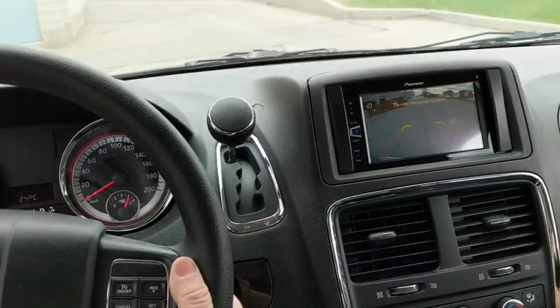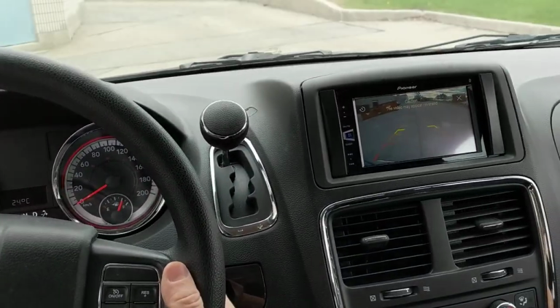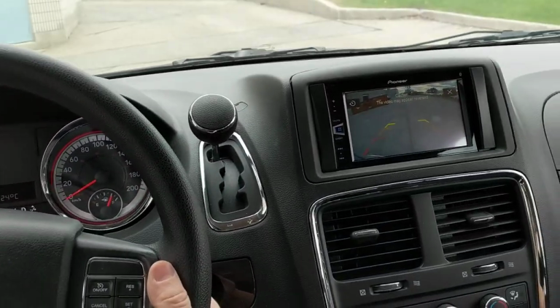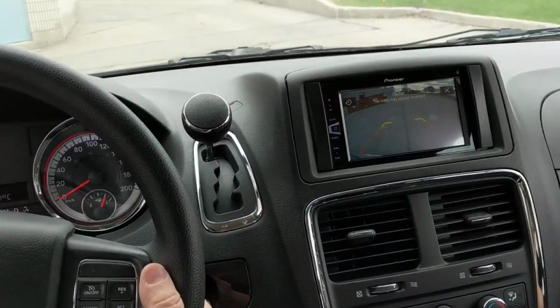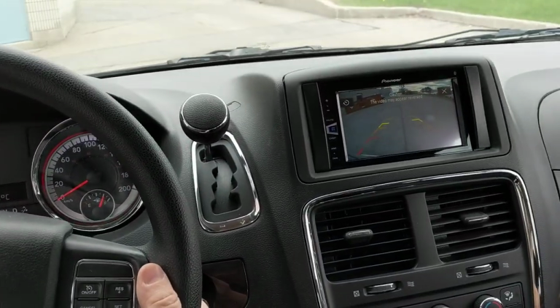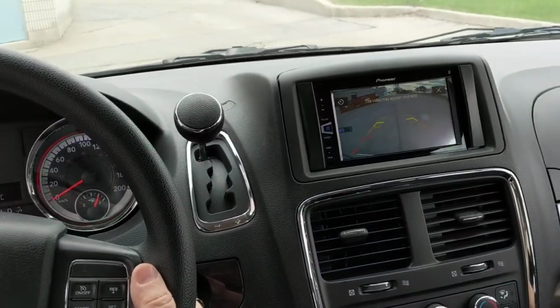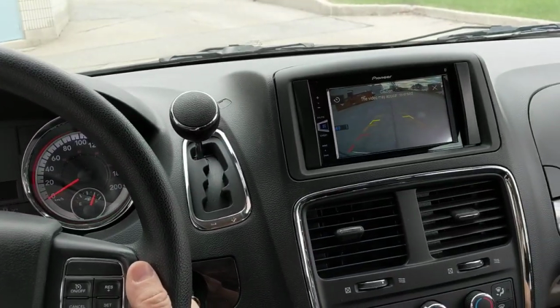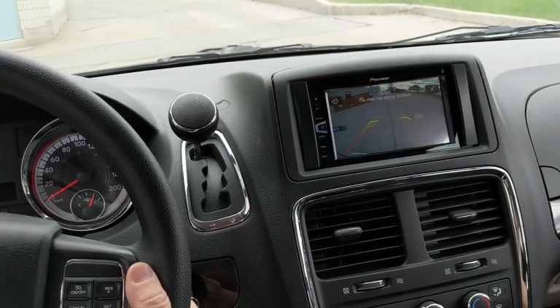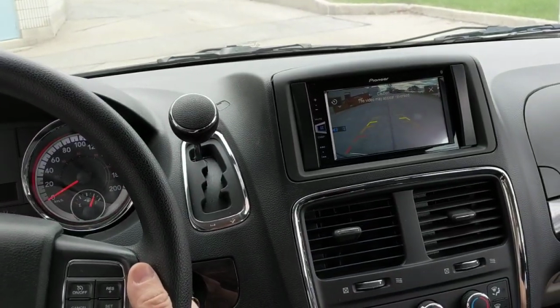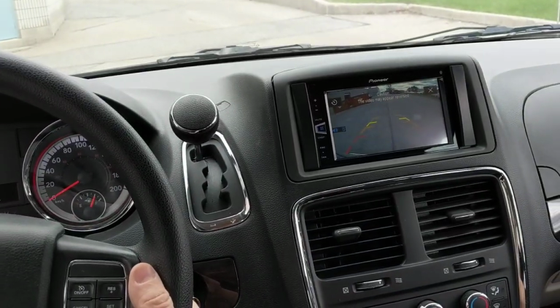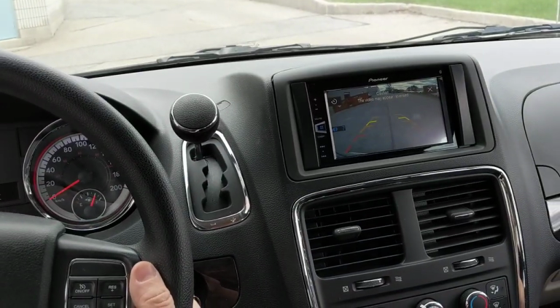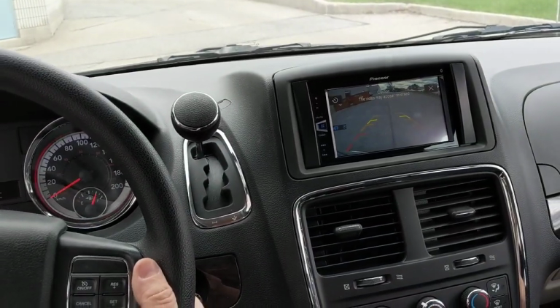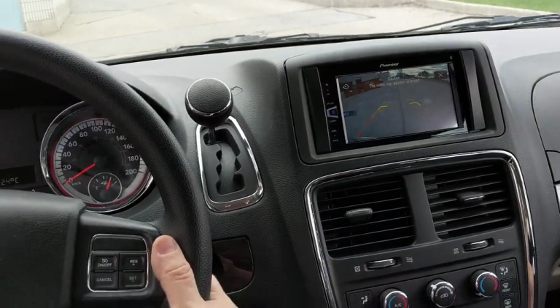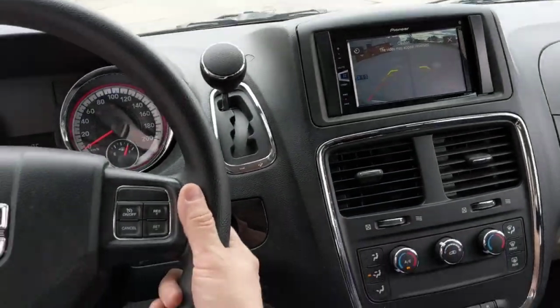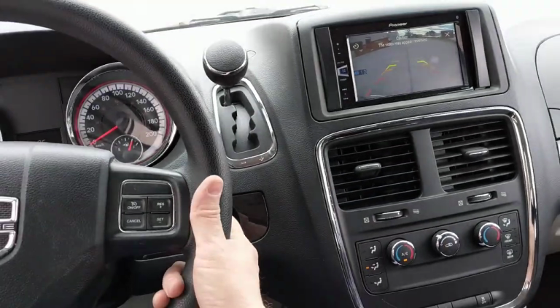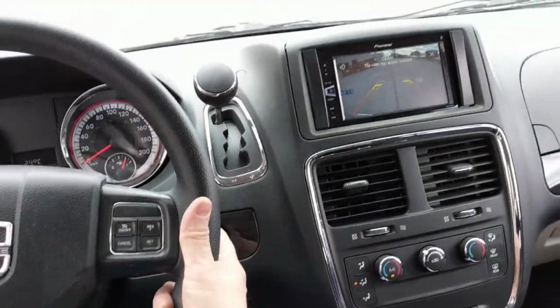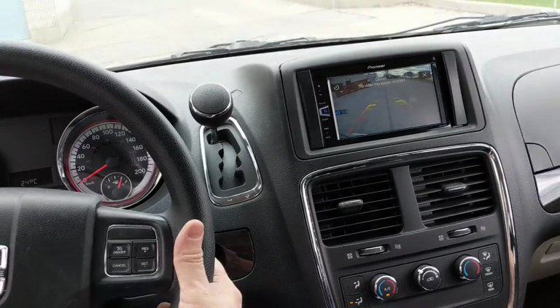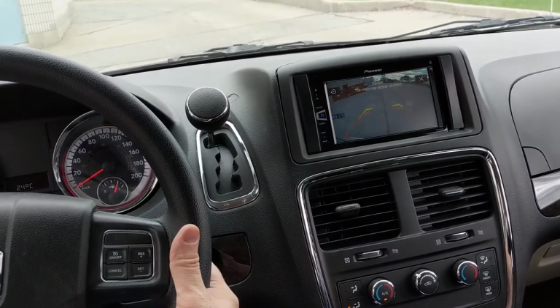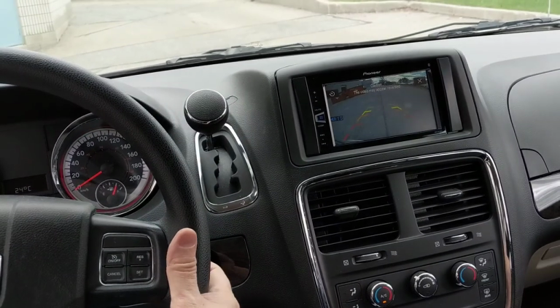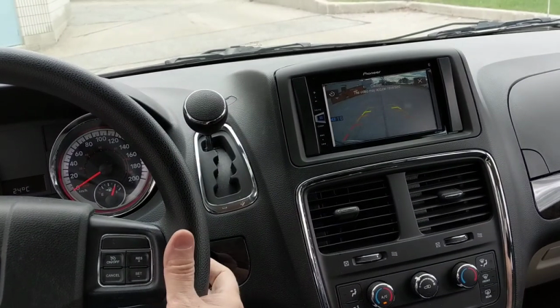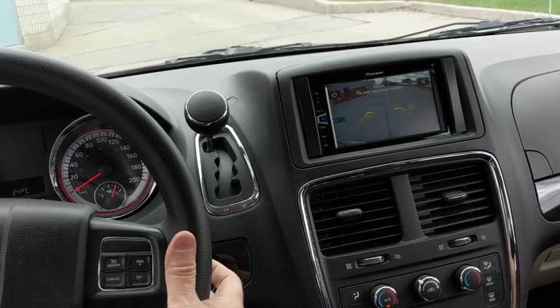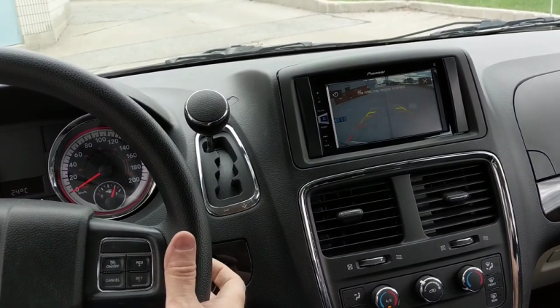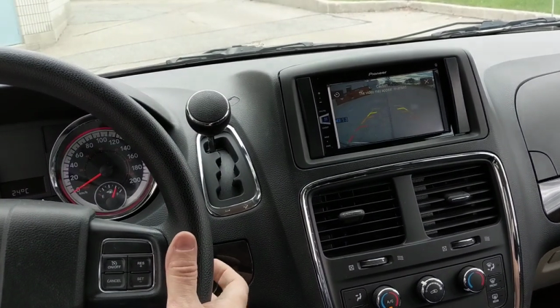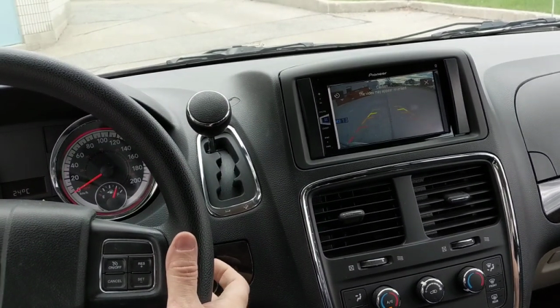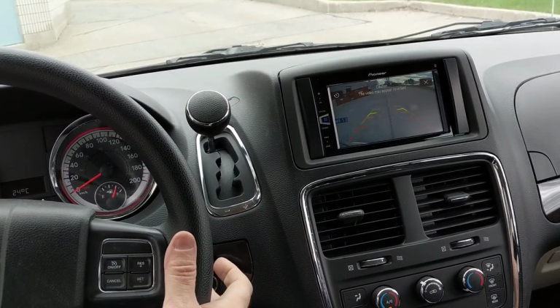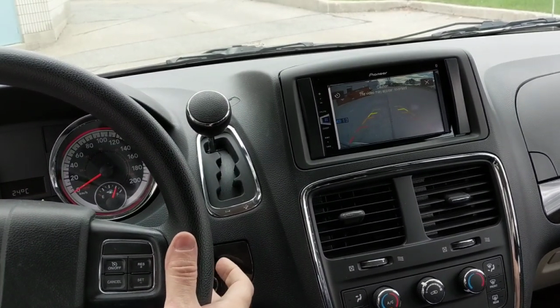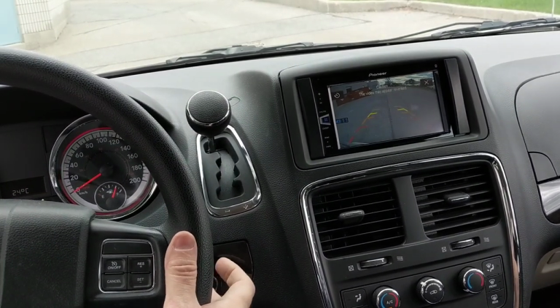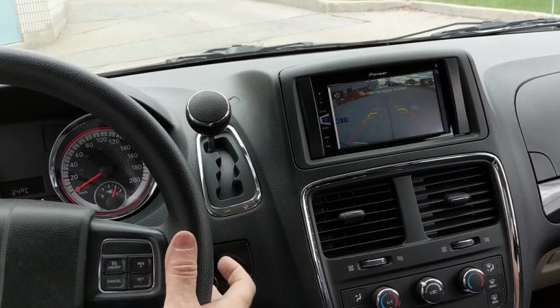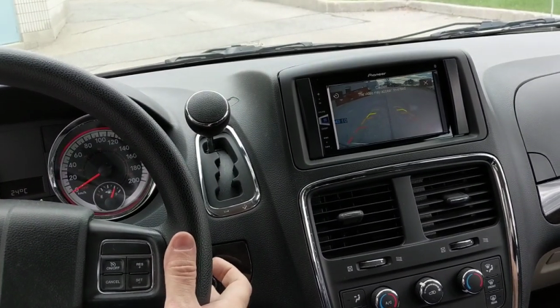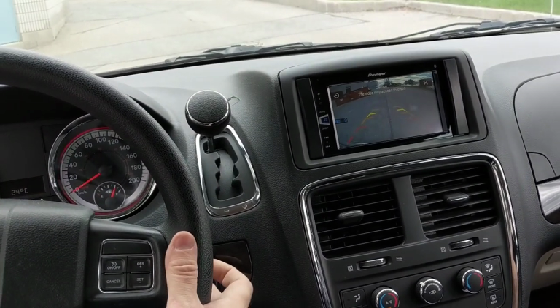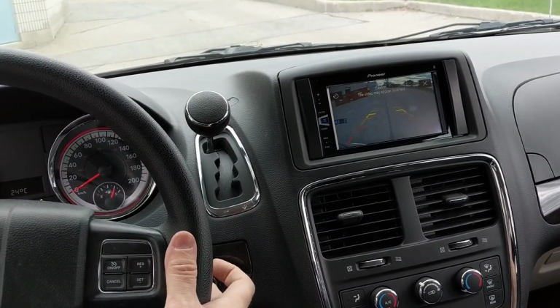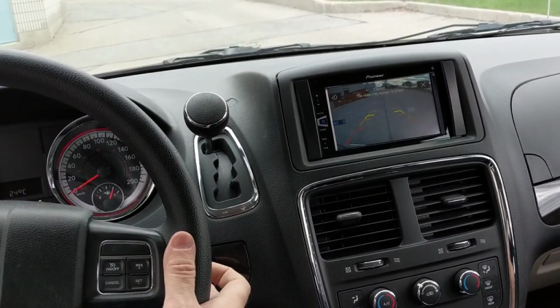If I hit the volume up button on the steering wheel control, you'll see that the volume is going up.